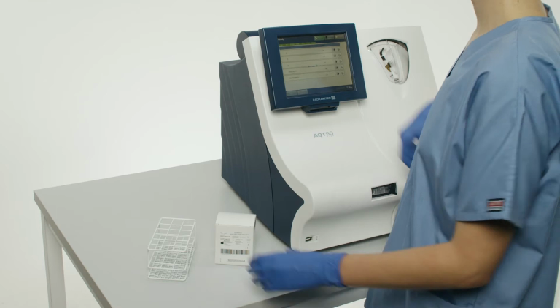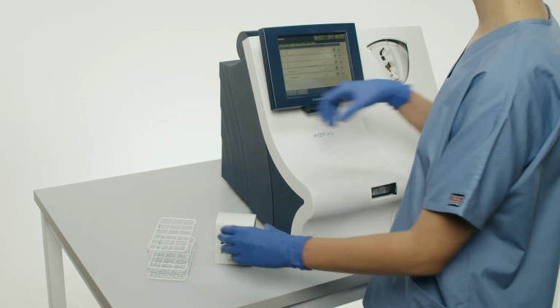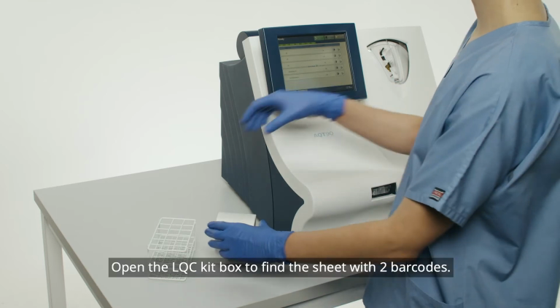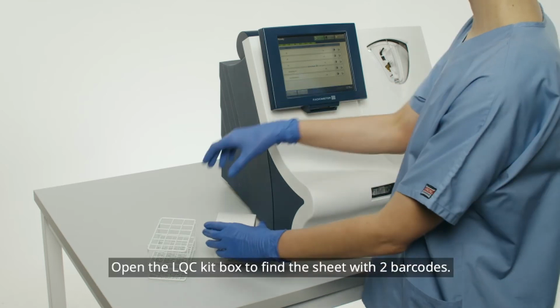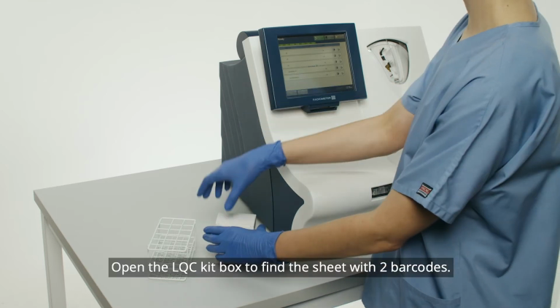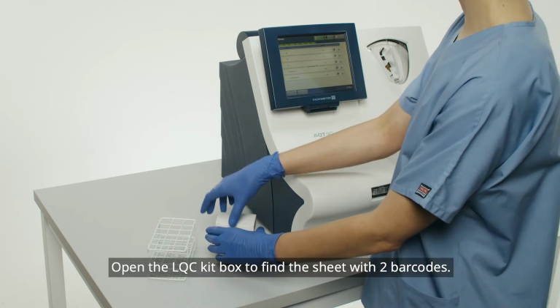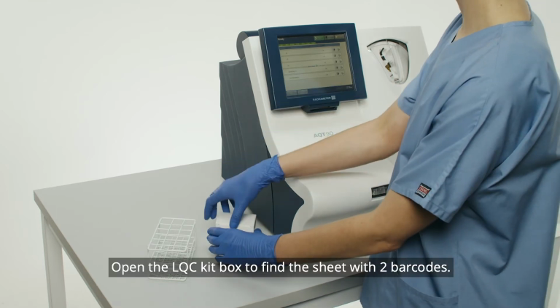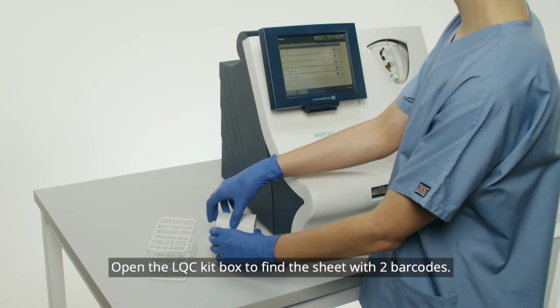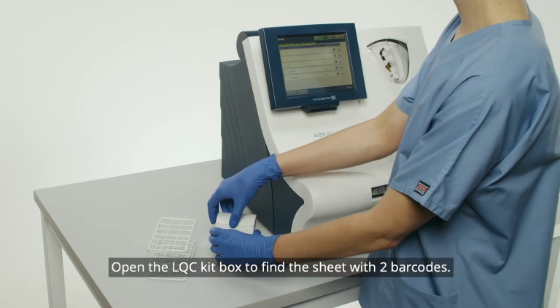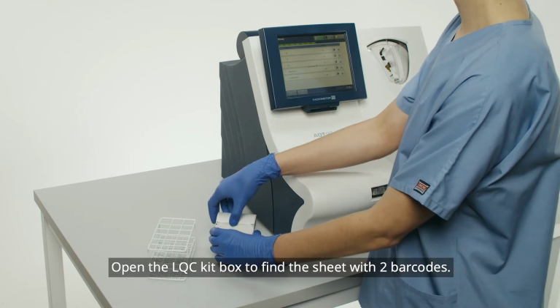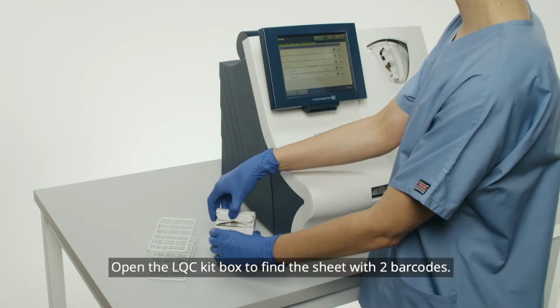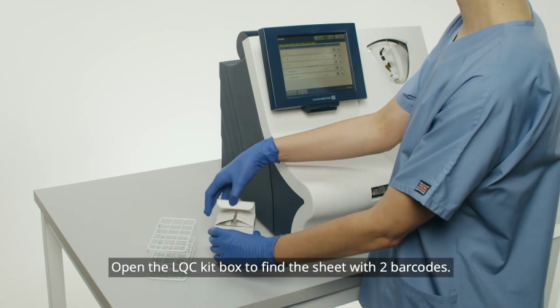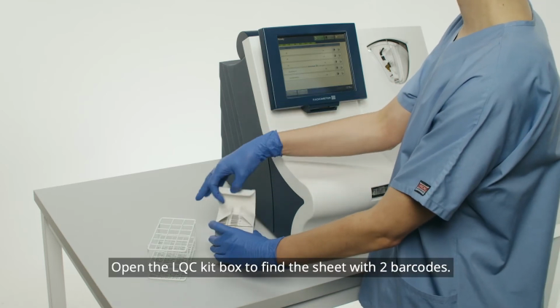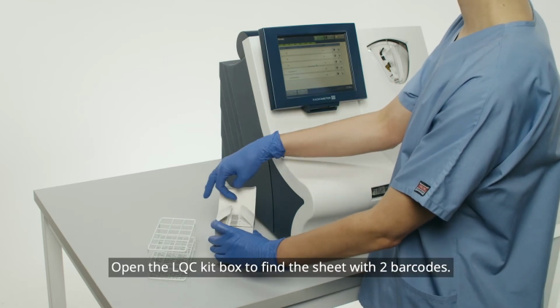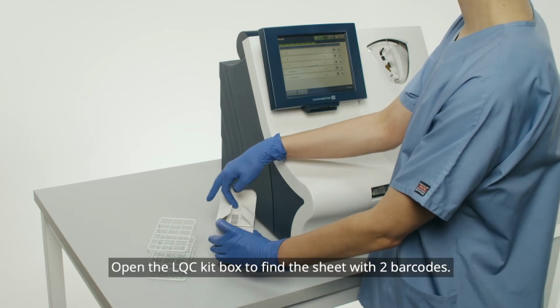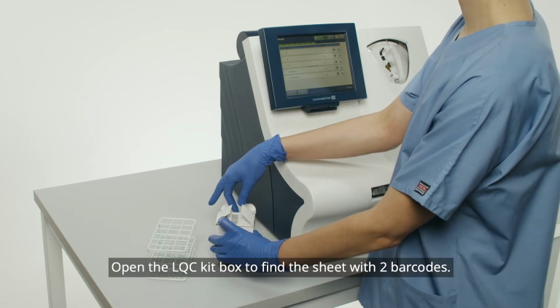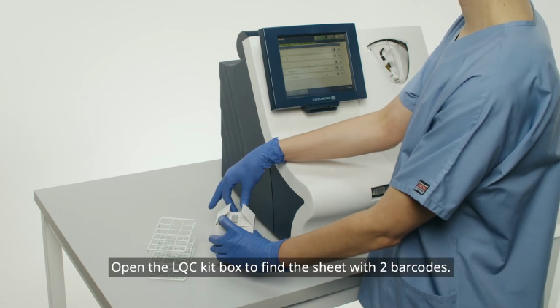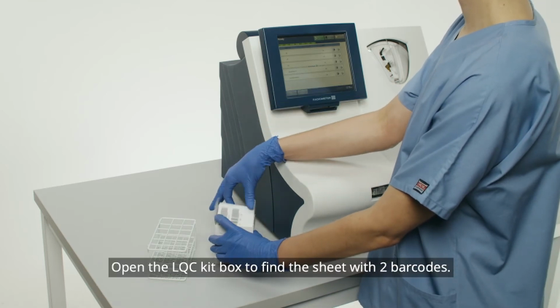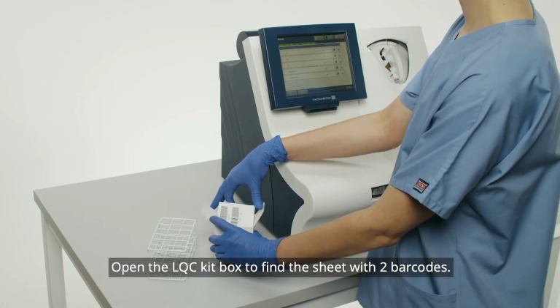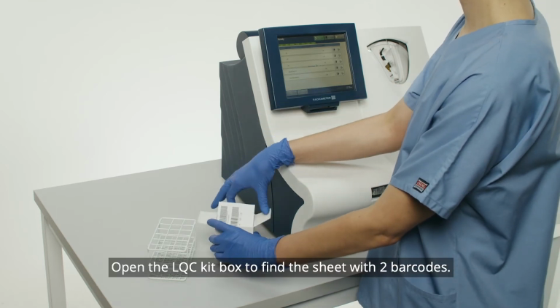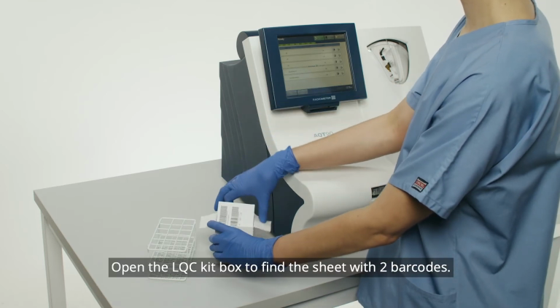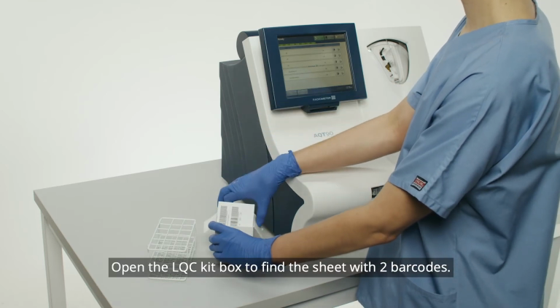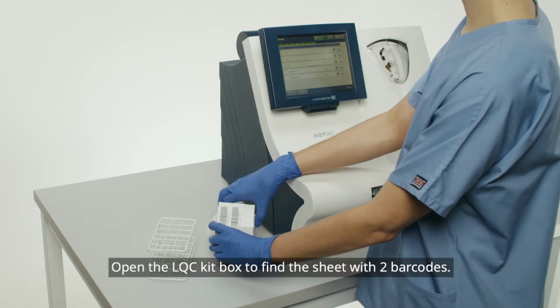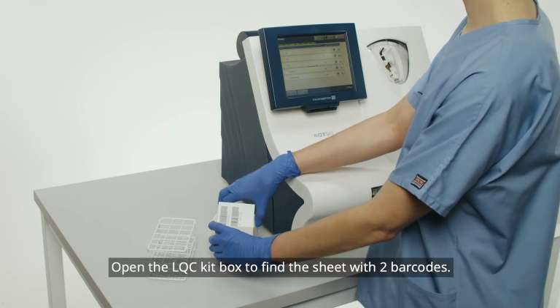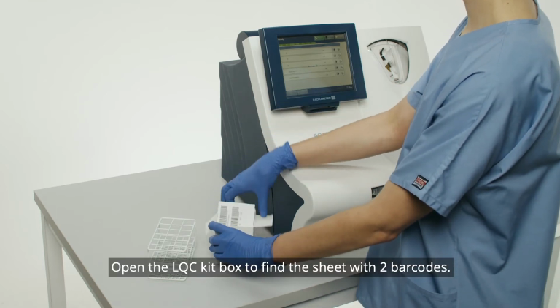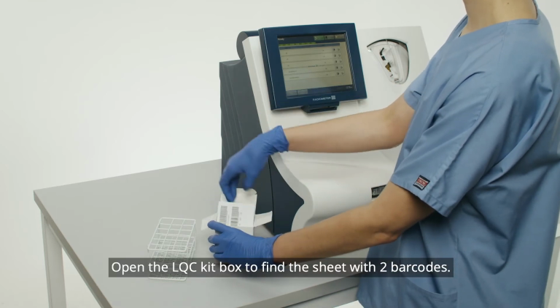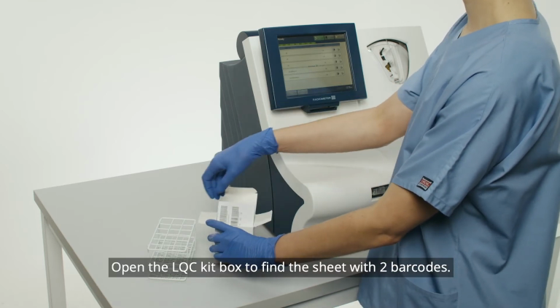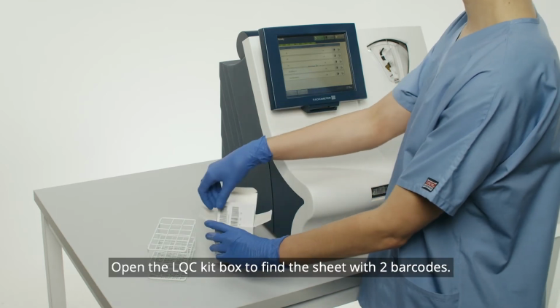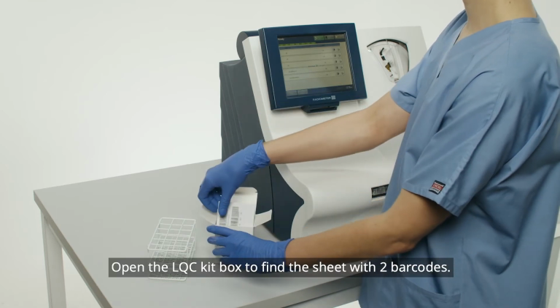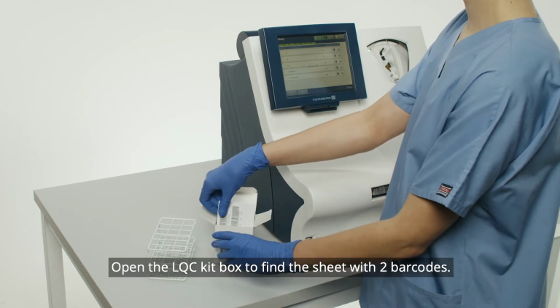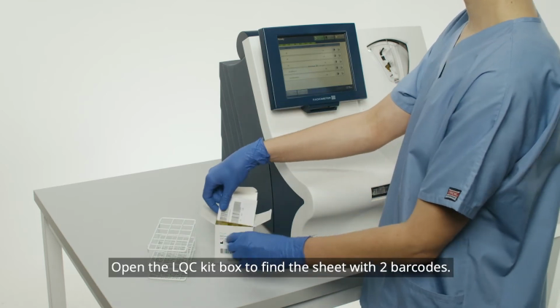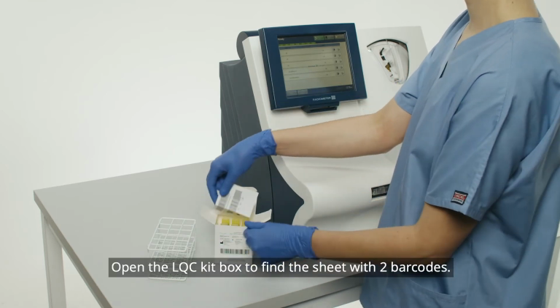Open the LQC kit box to find the sheet with two barcodes.